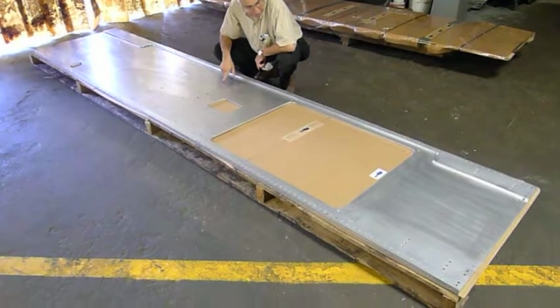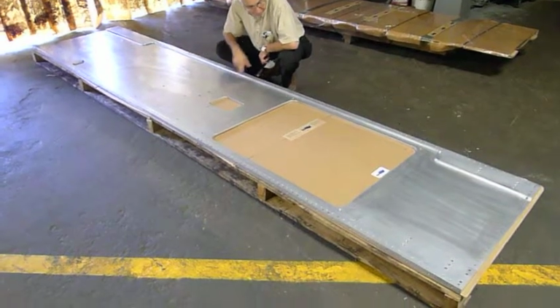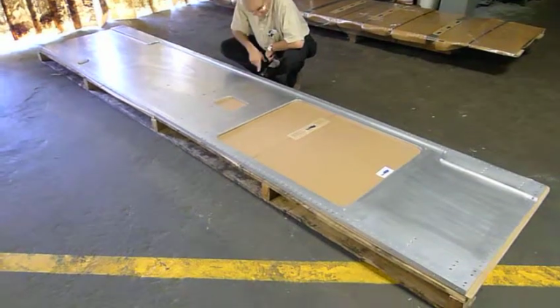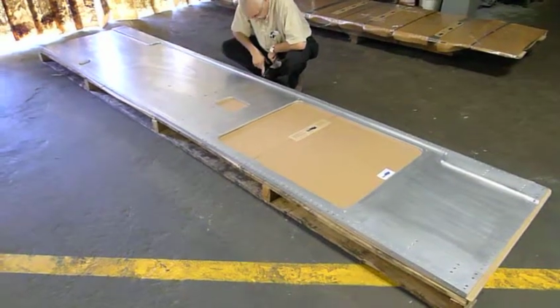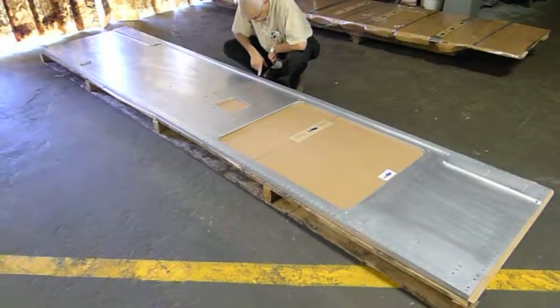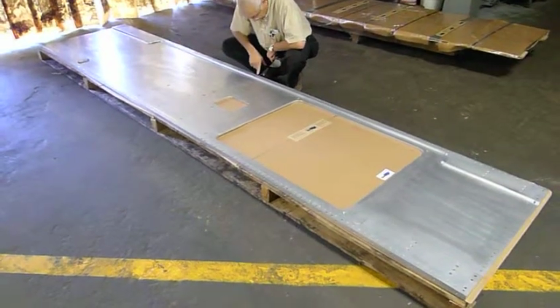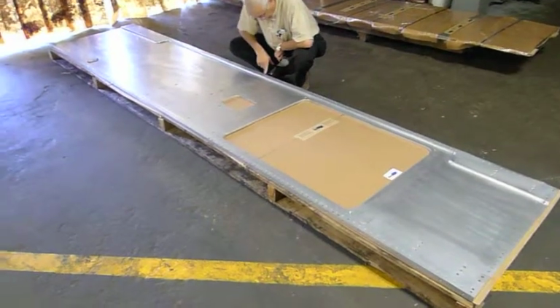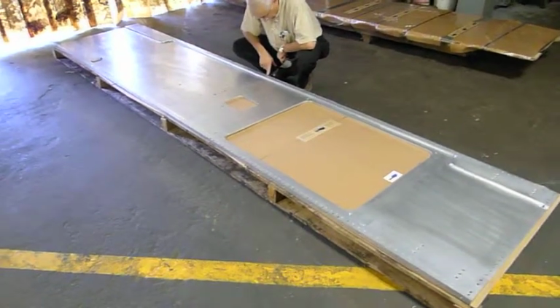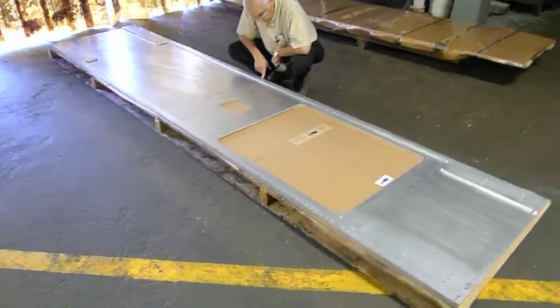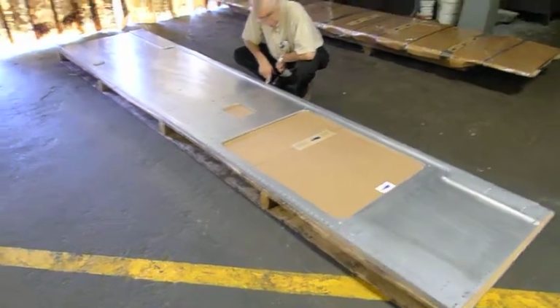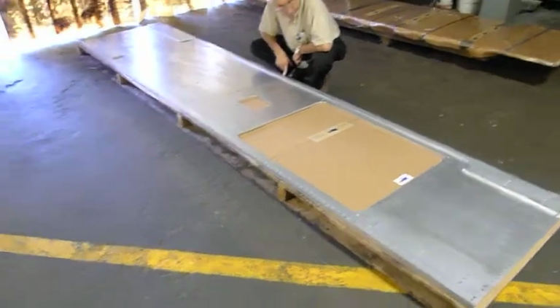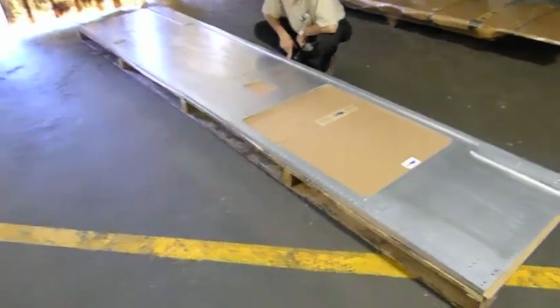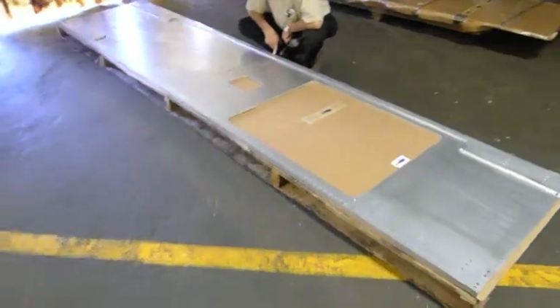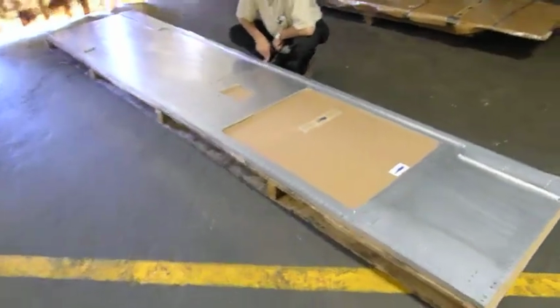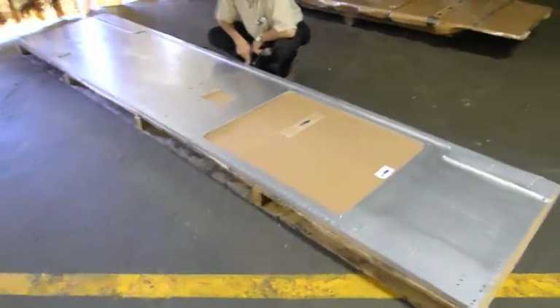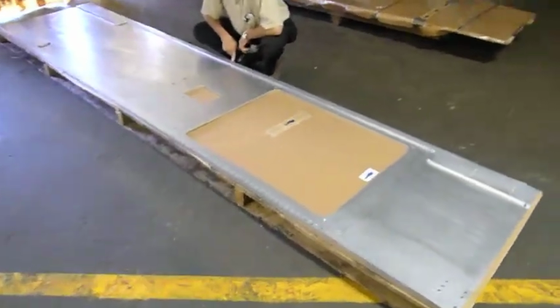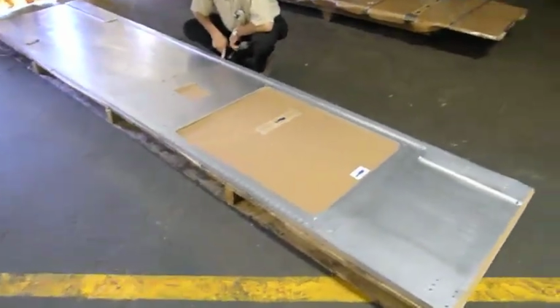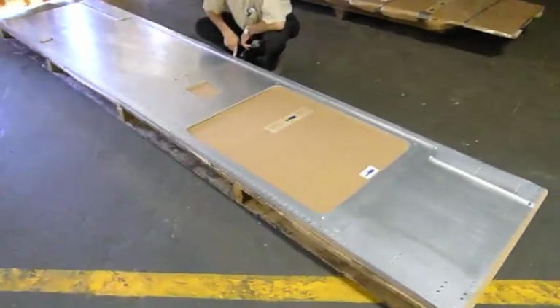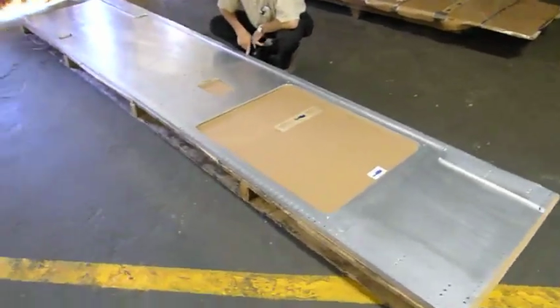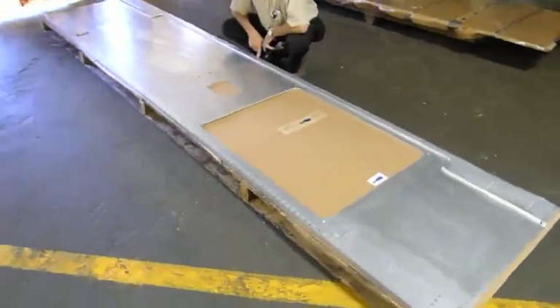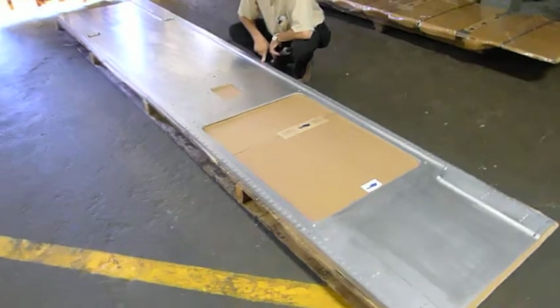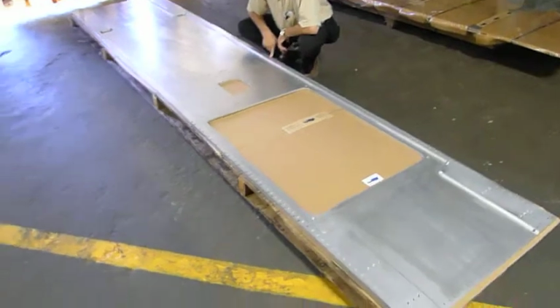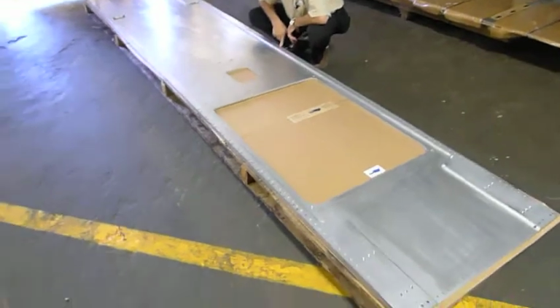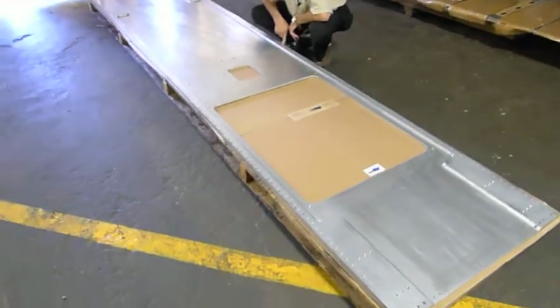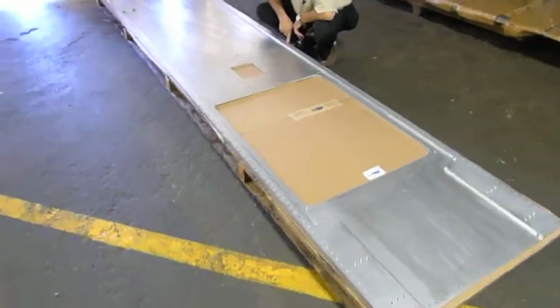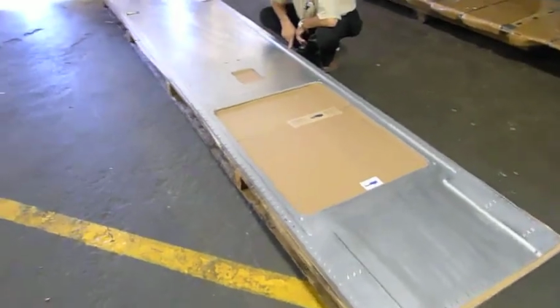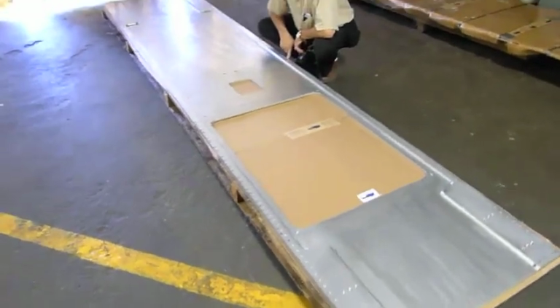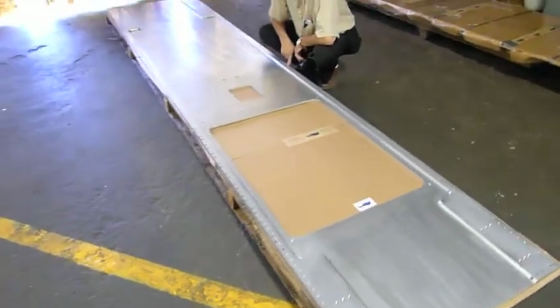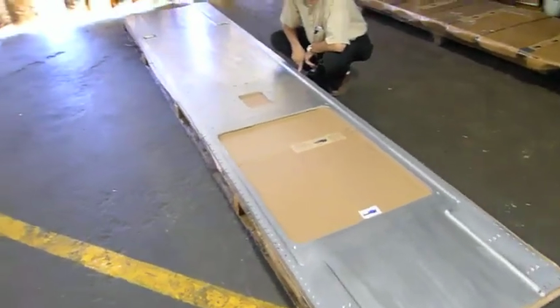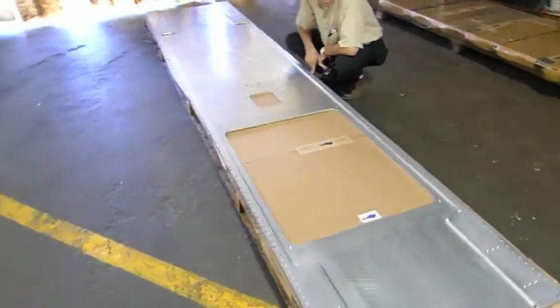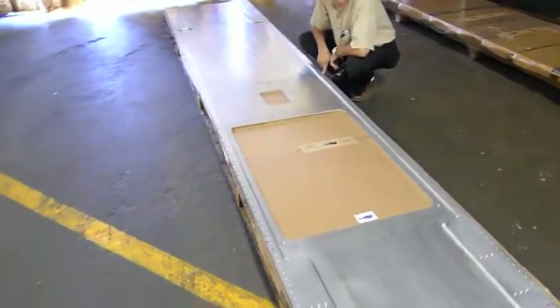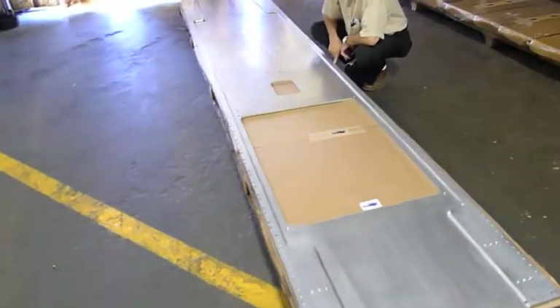Hi, welcome back to Marine Industries. What we have here is a new piece we just finished machining for one of our customers.